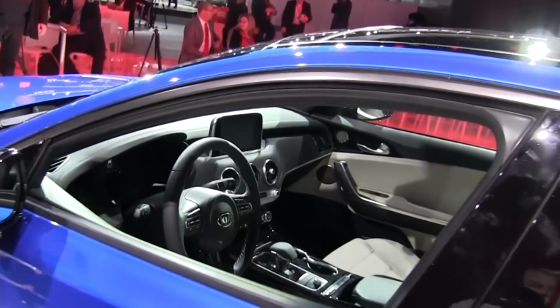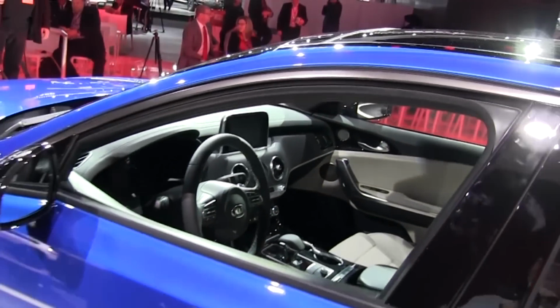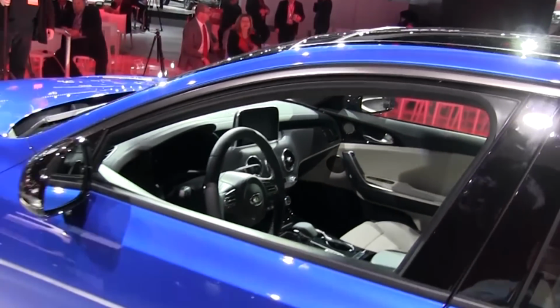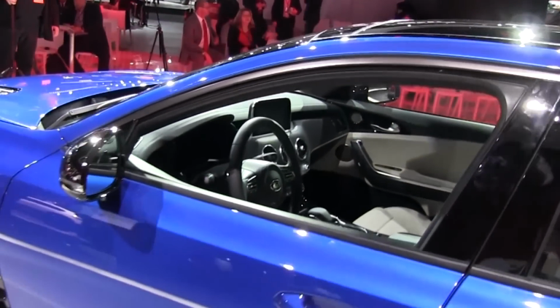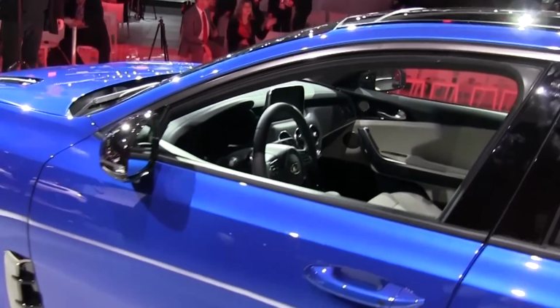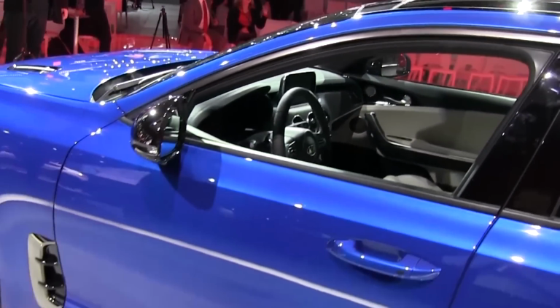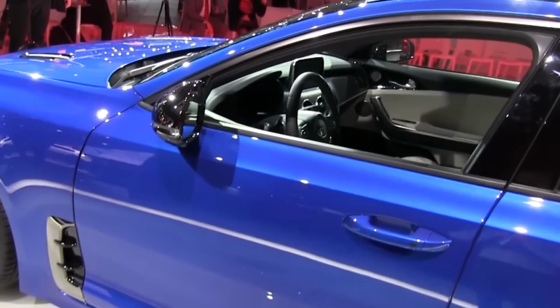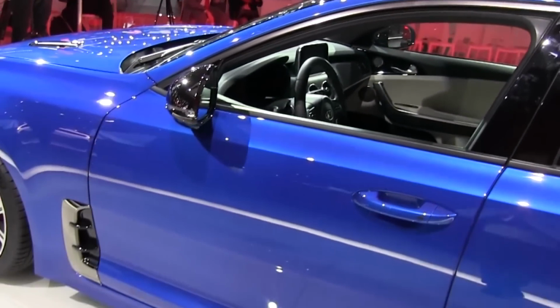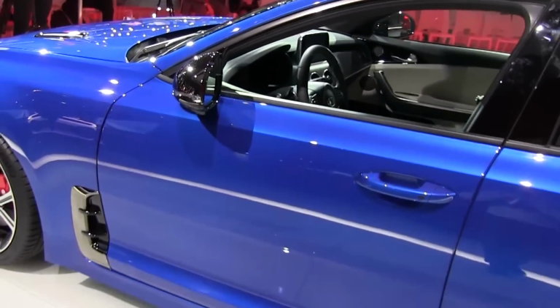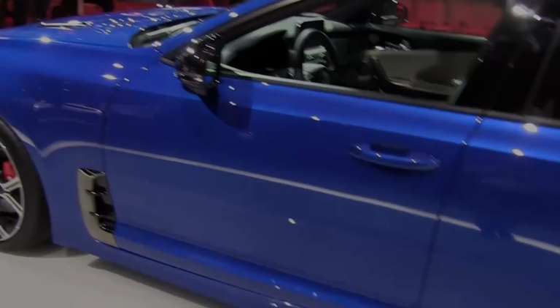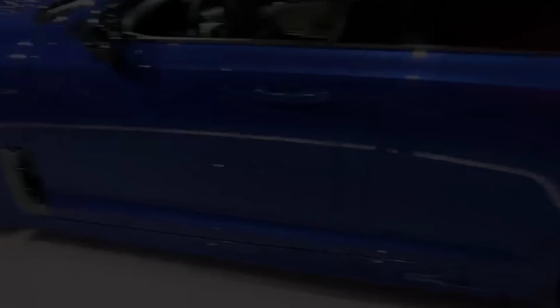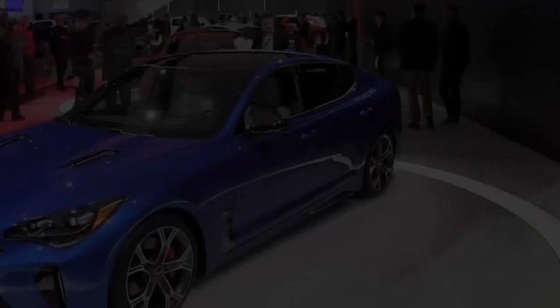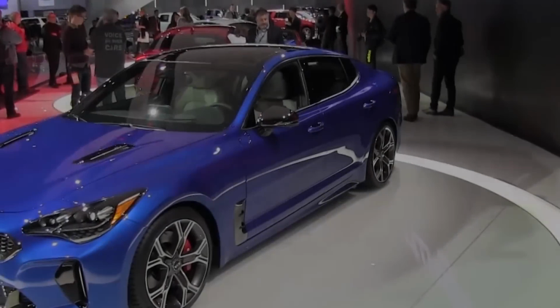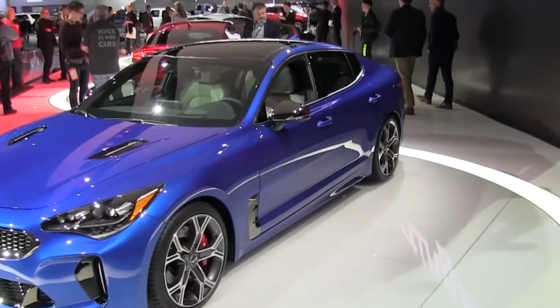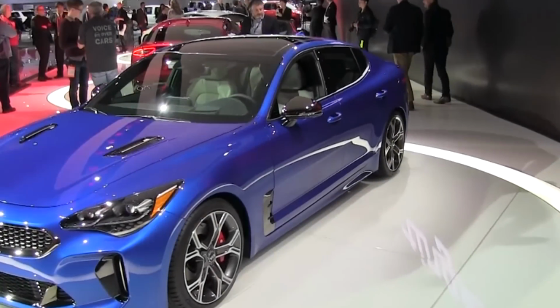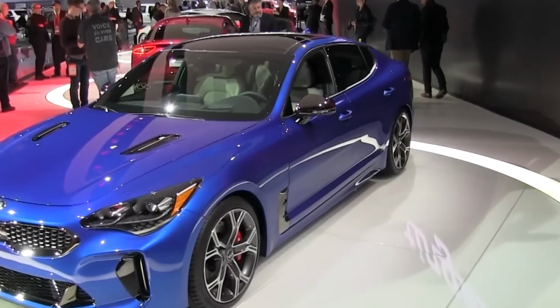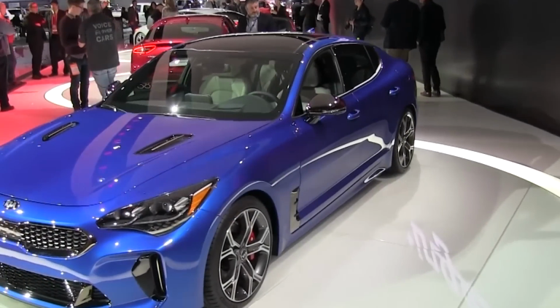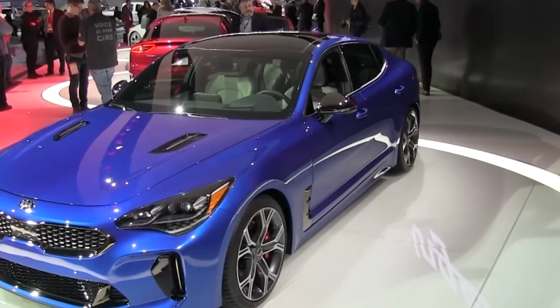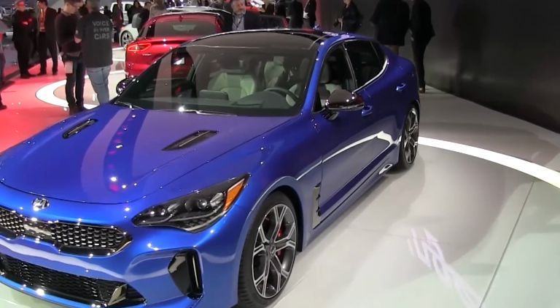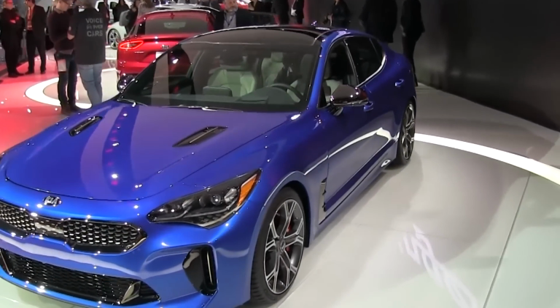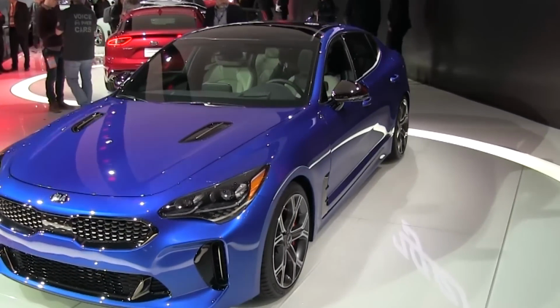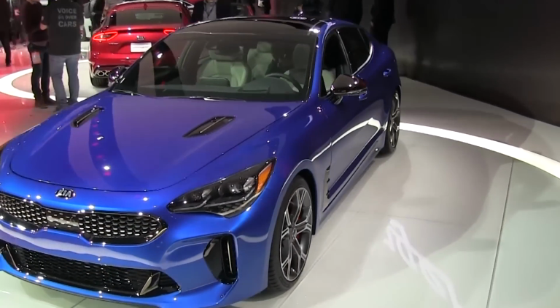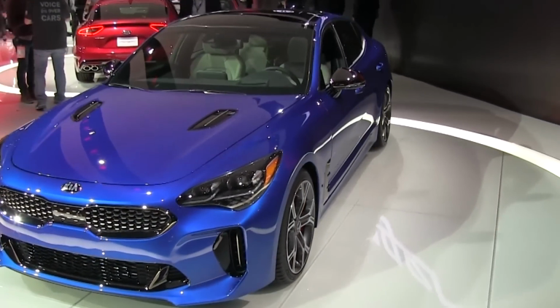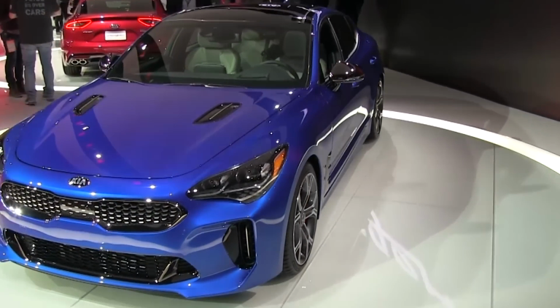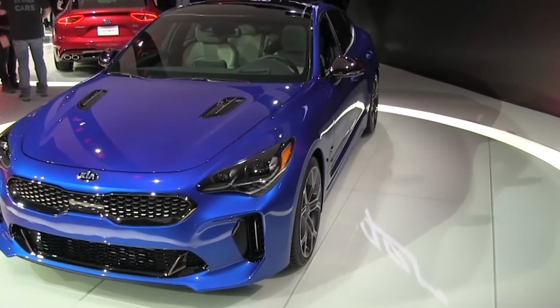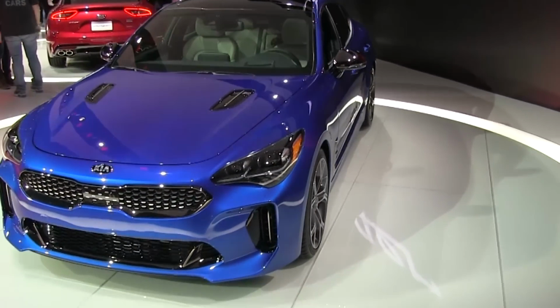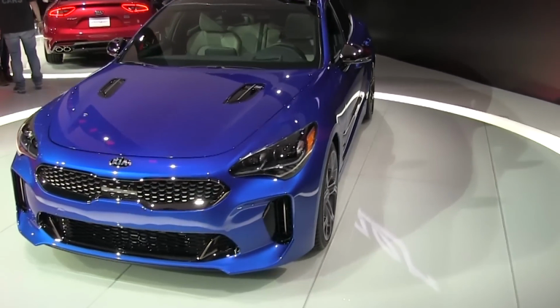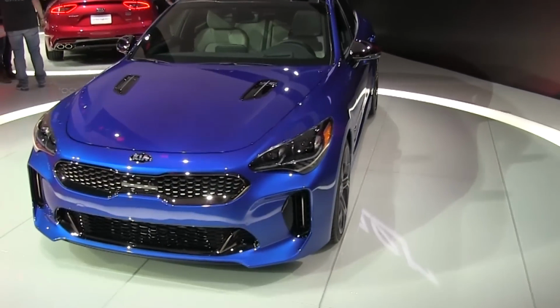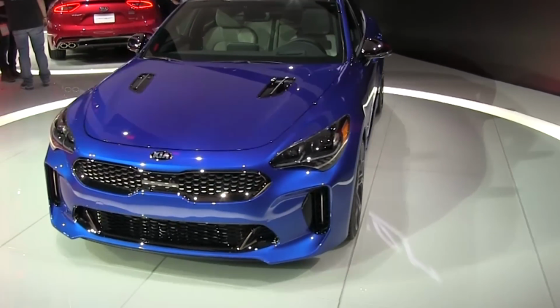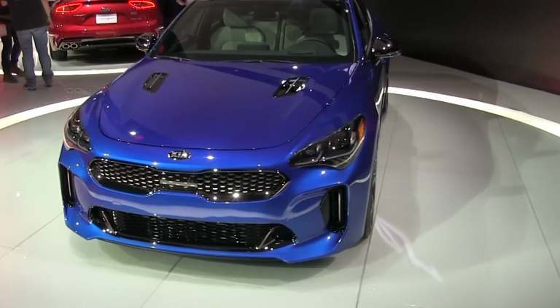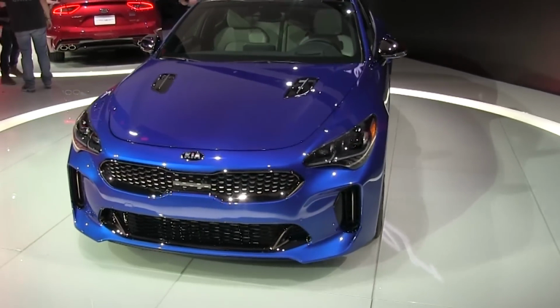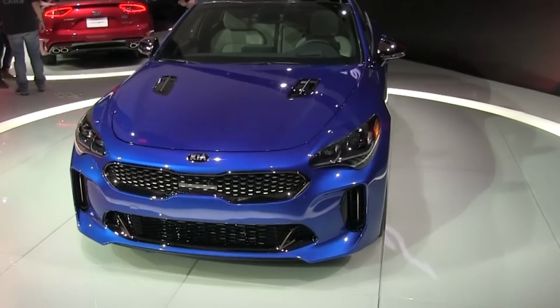Expect pricing to start at around $40,000 for the entry-level car, and step up to around $50,000 for the GT model.